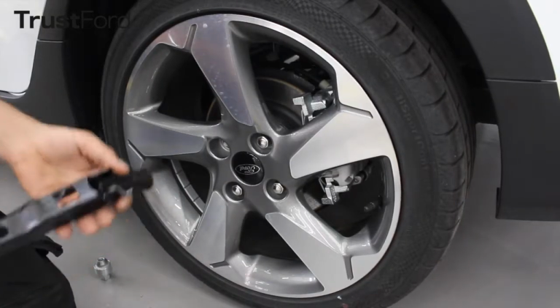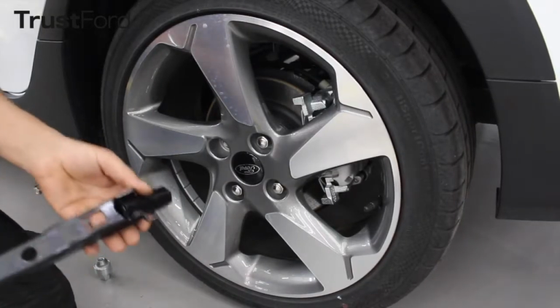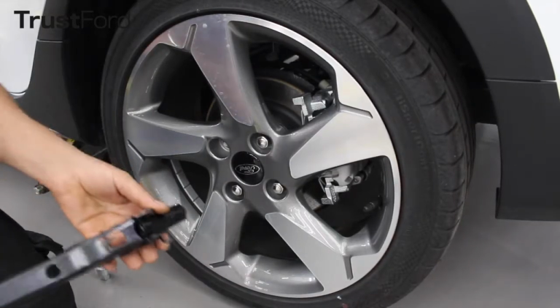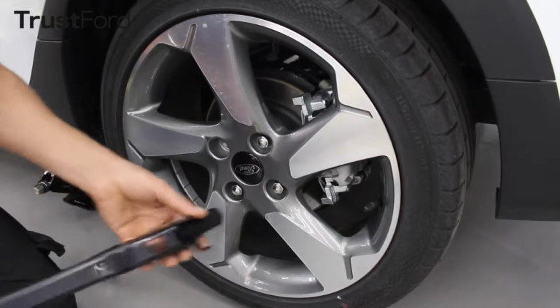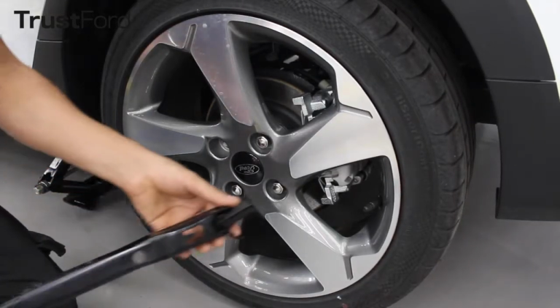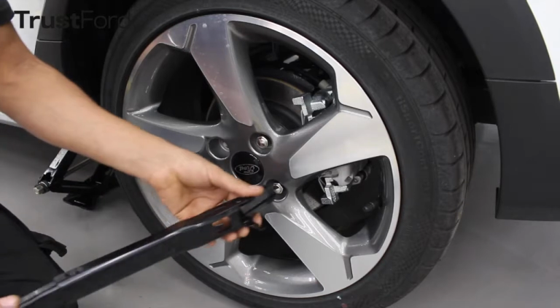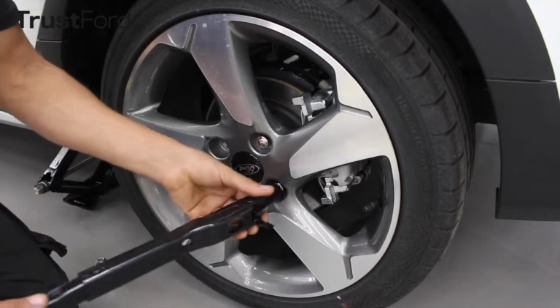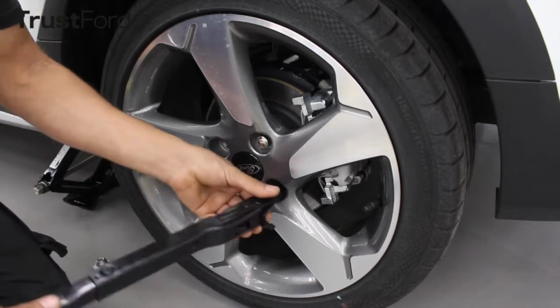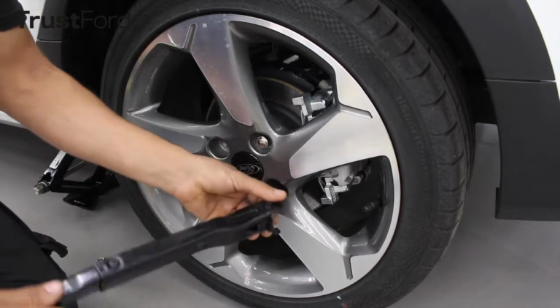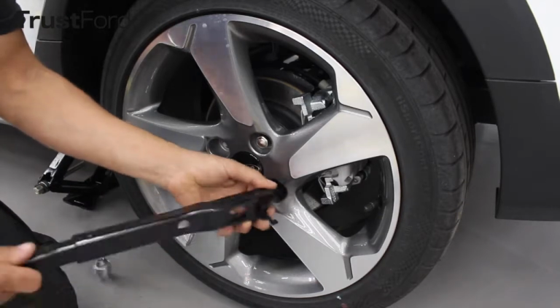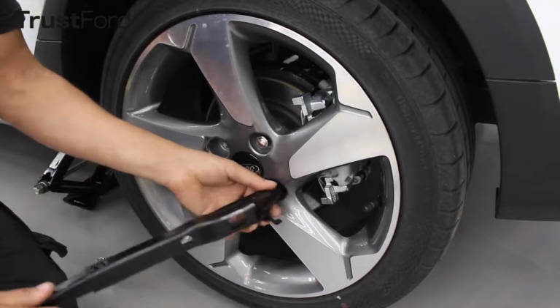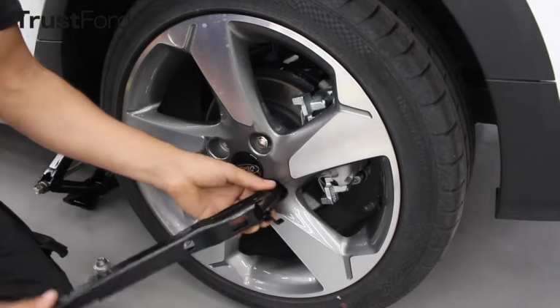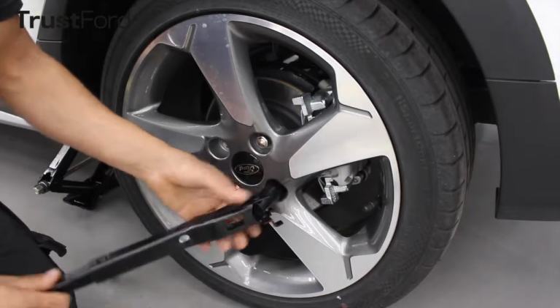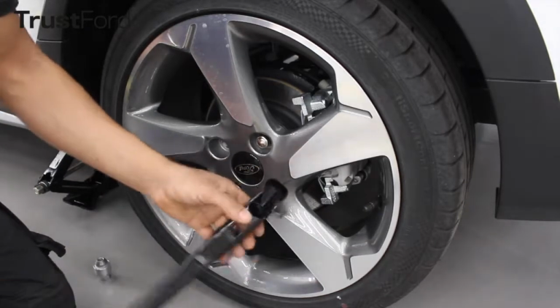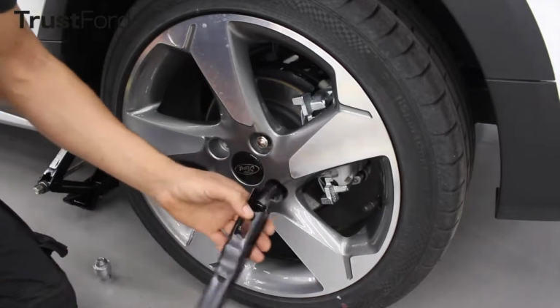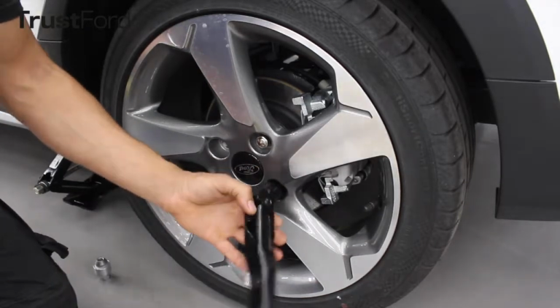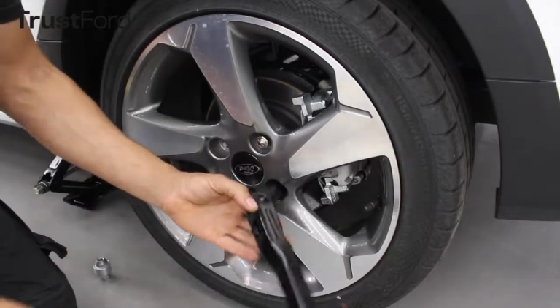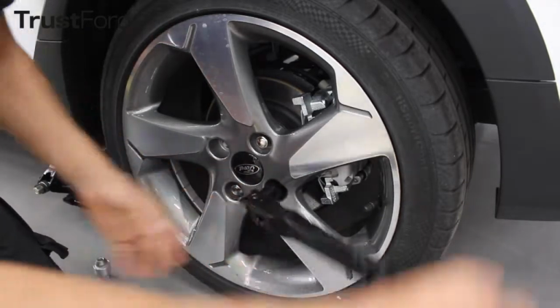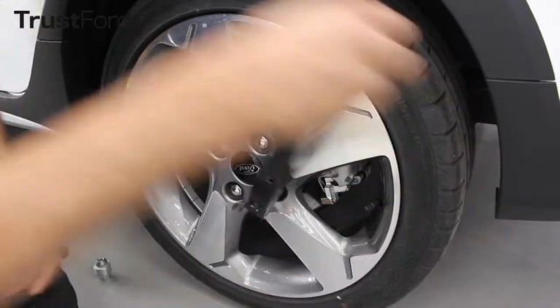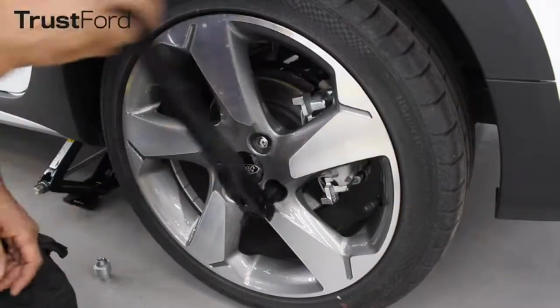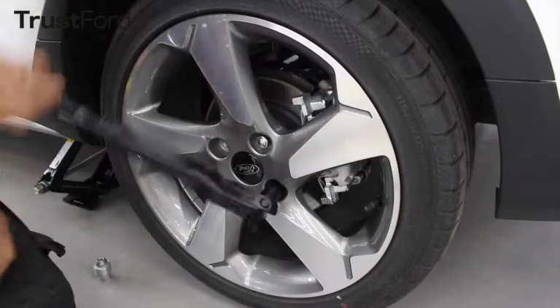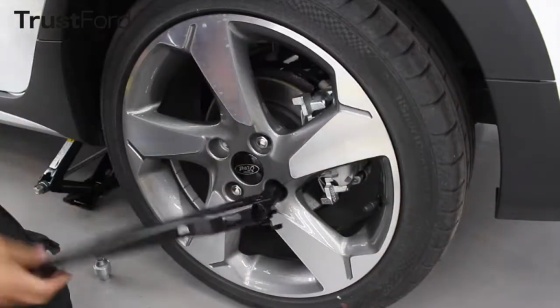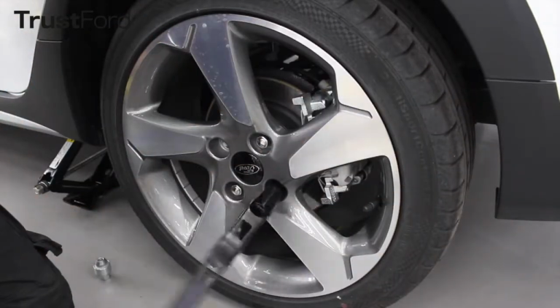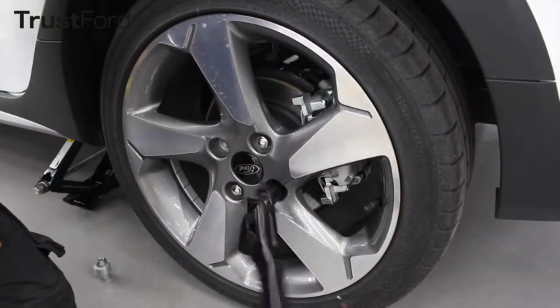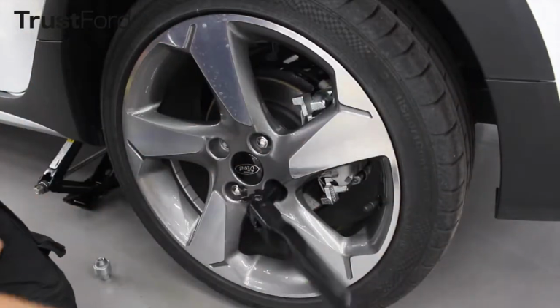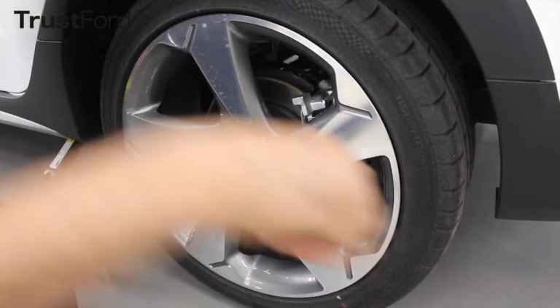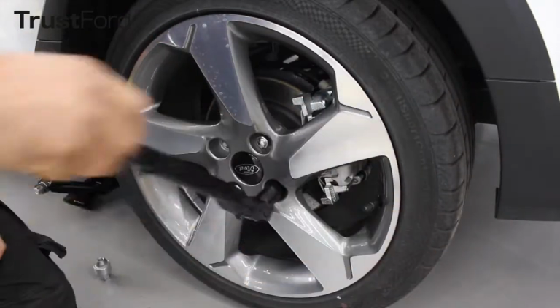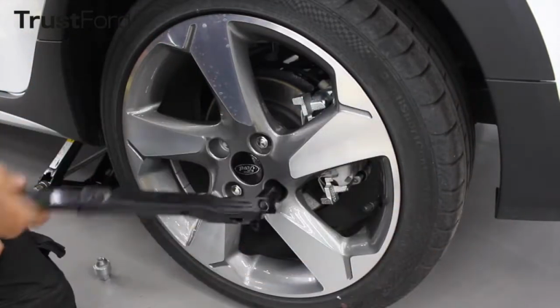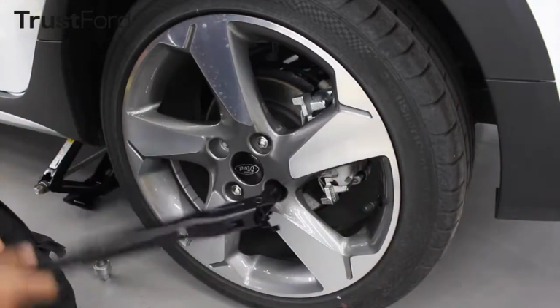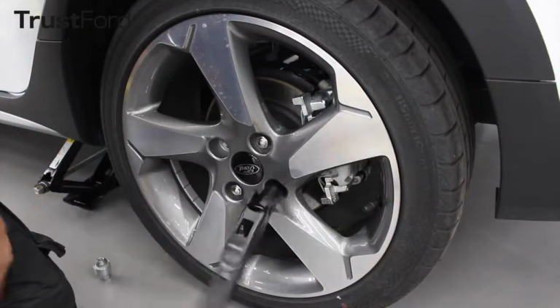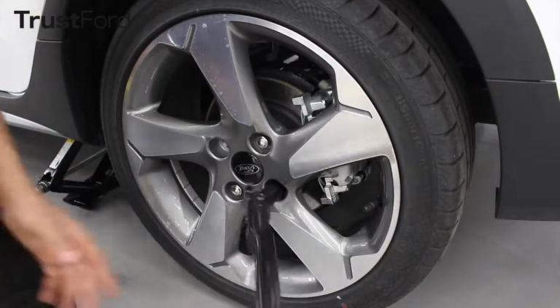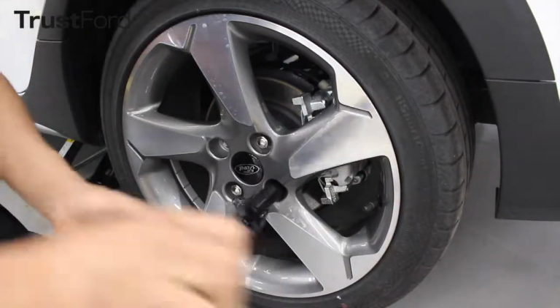Before raising your vehicle, turn your wheel brace anti-clockwise so you can remove the wheel nuts.